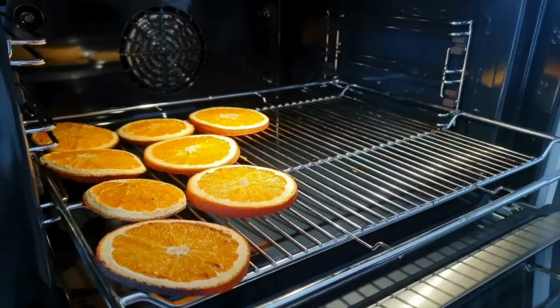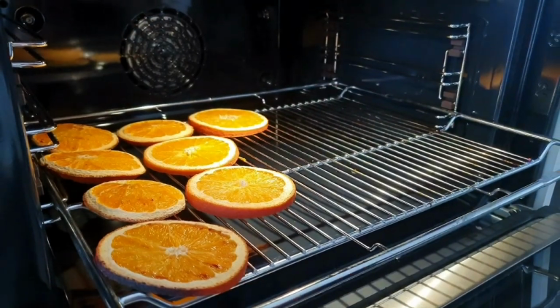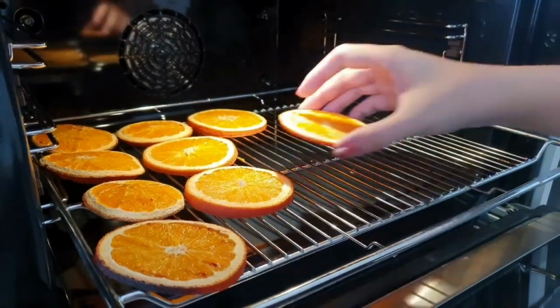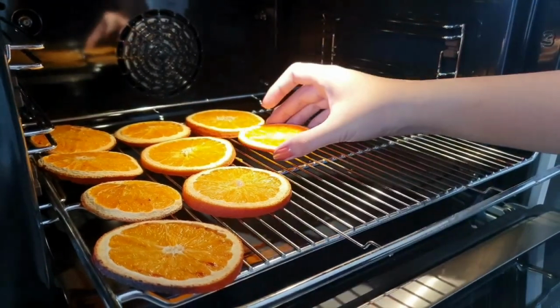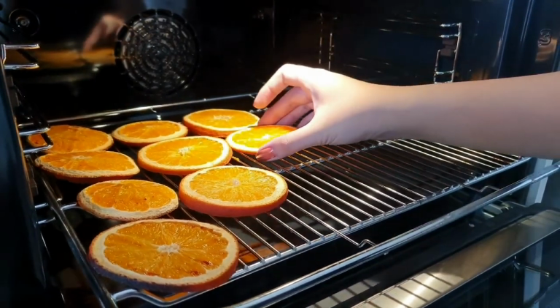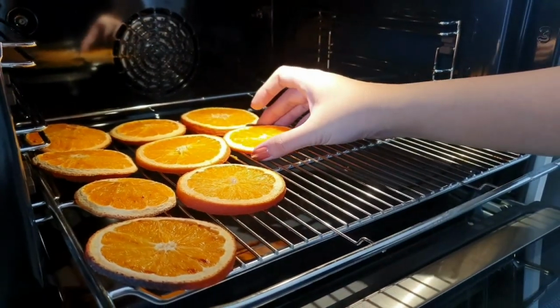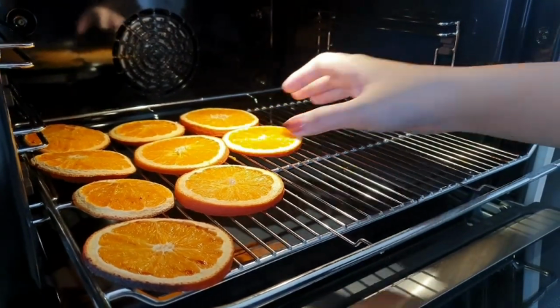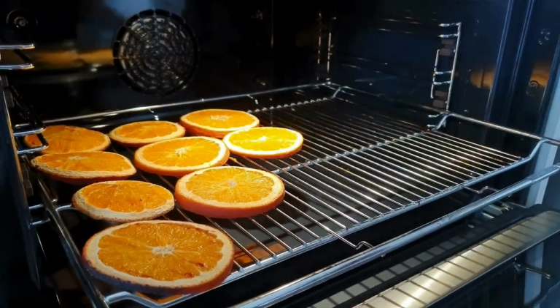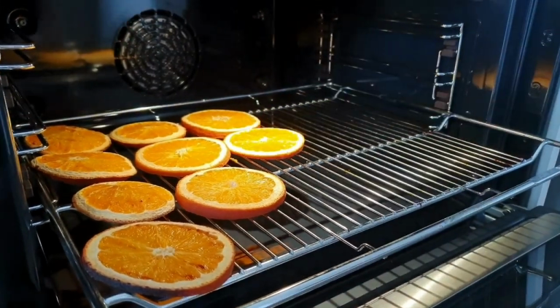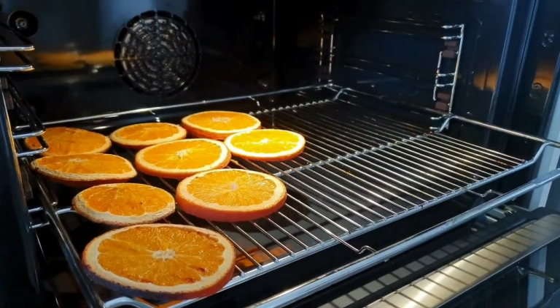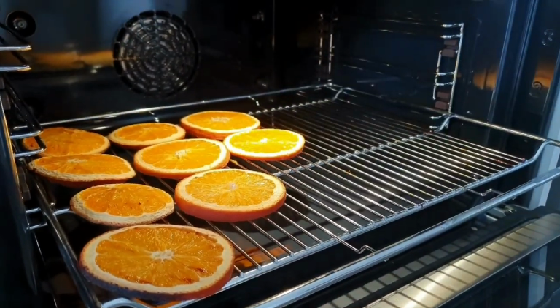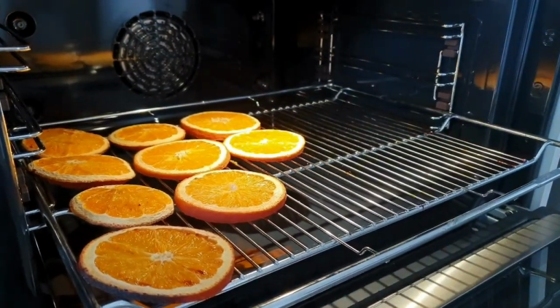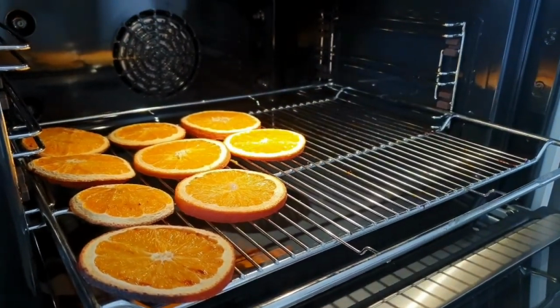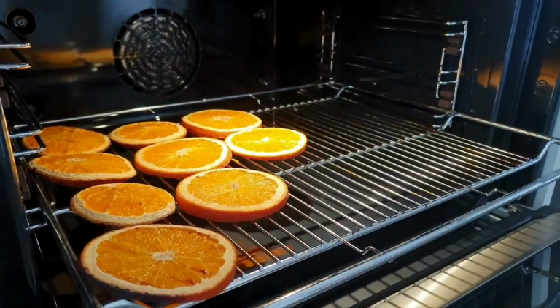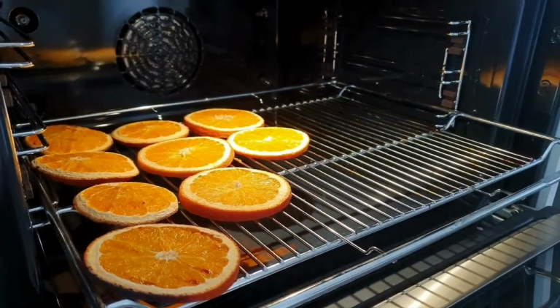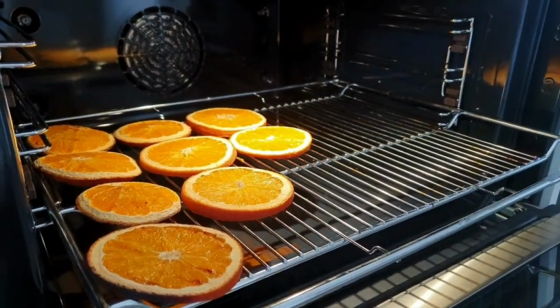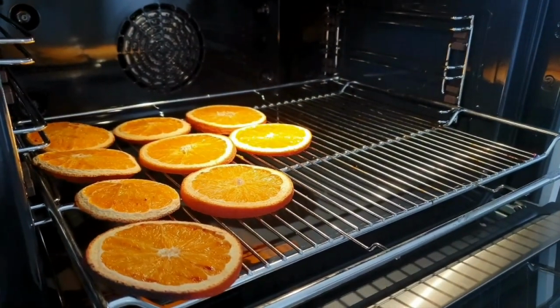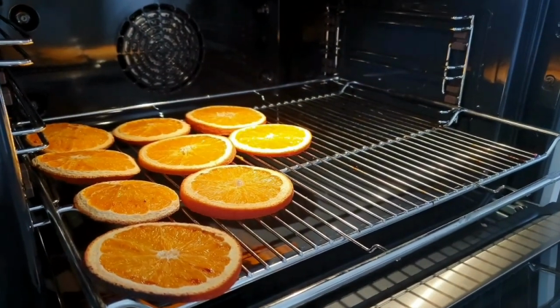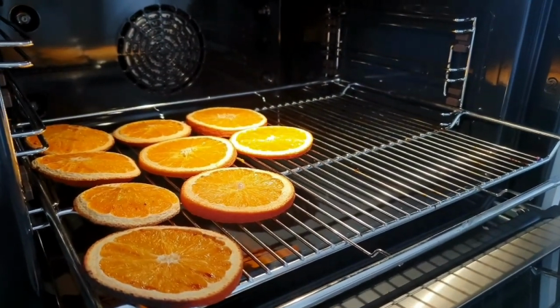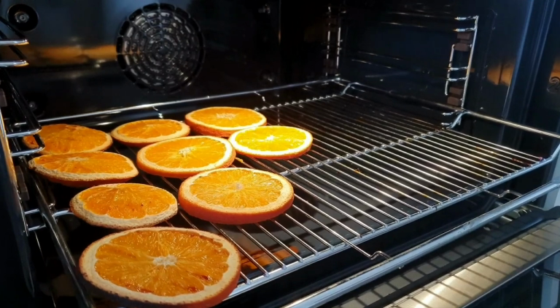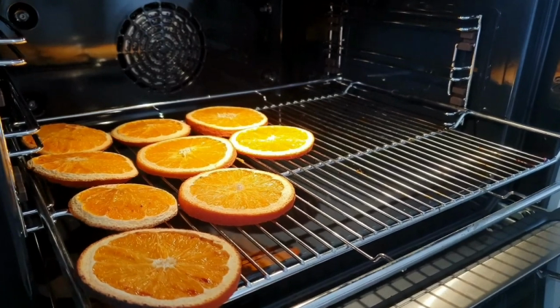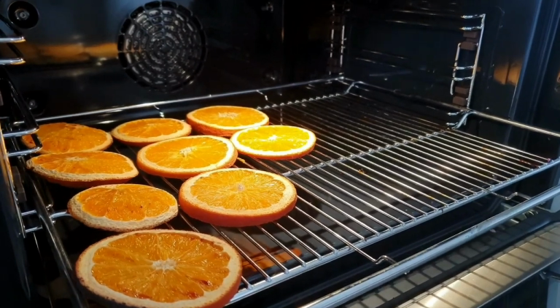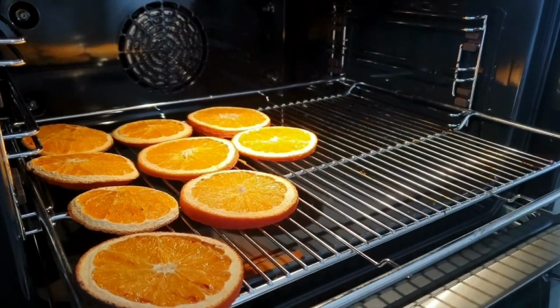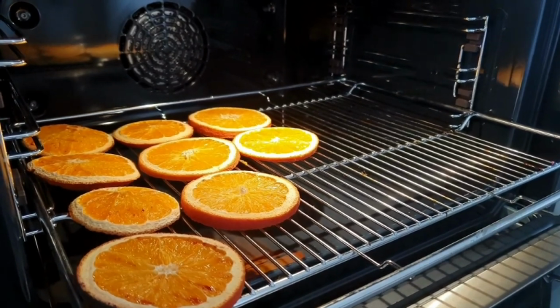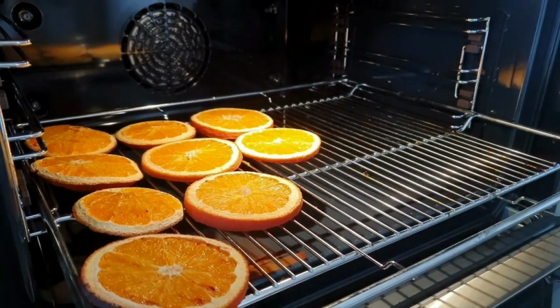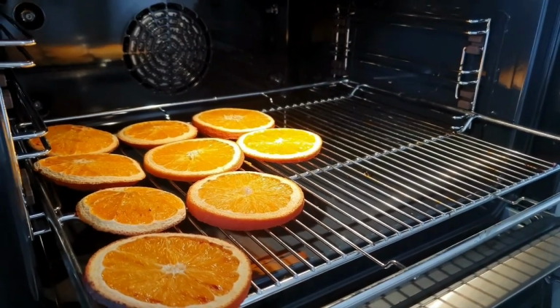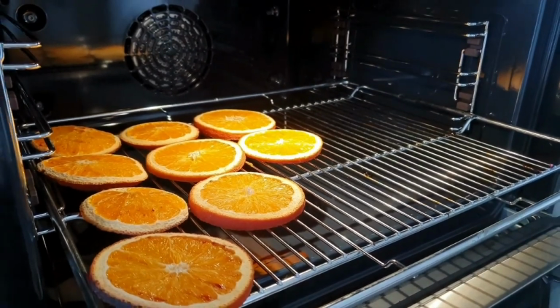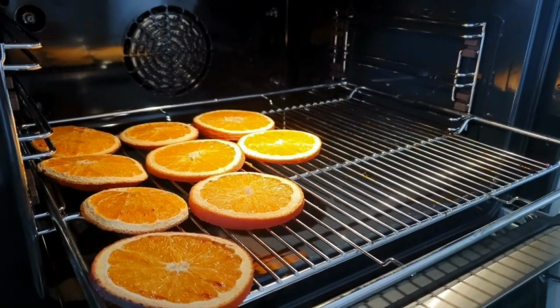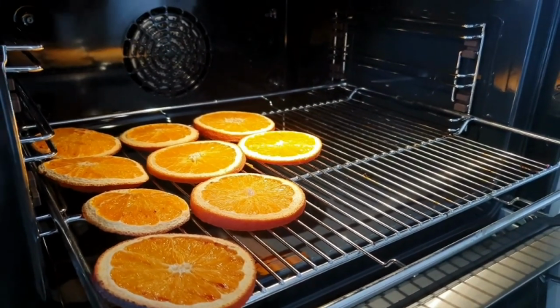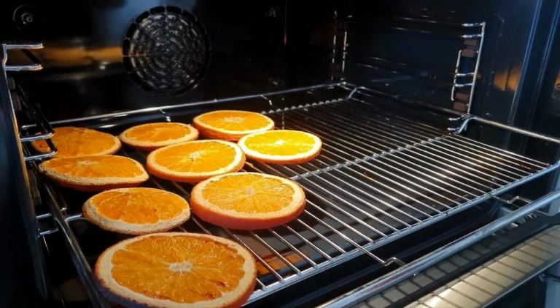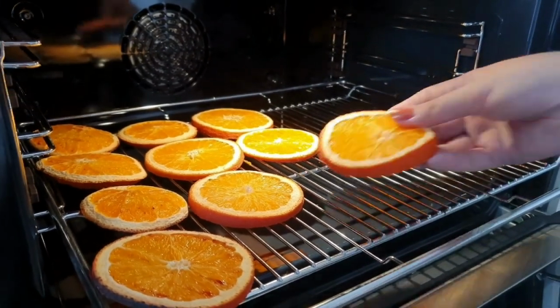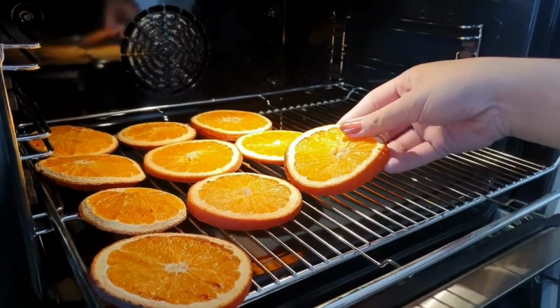Preheat your oven to around 140 degrees Celsius for 10 minutes. Now put the slices into the oven. One thing to keep in mind is that you need a rack for this, to make the slices dry evenly on both sides.